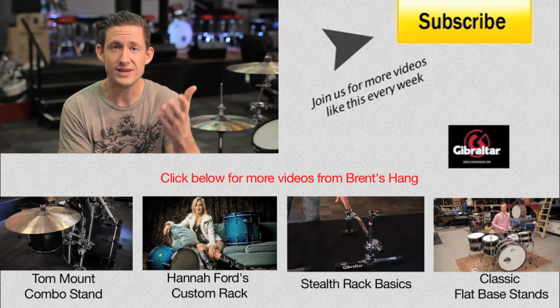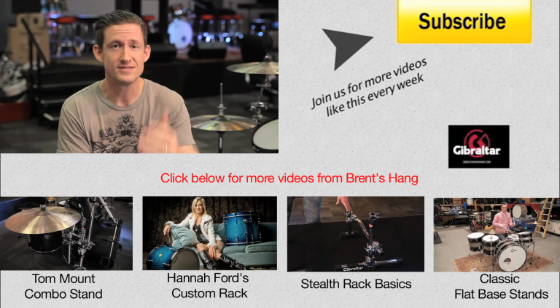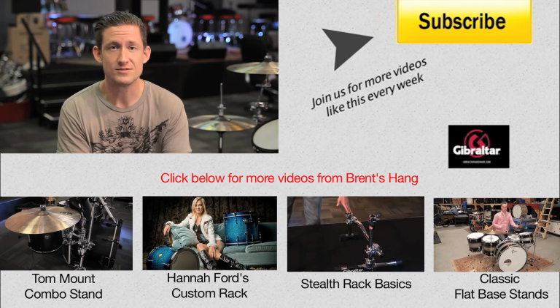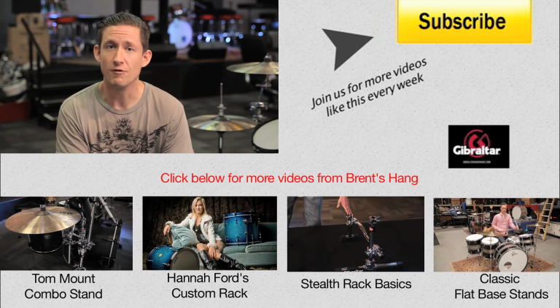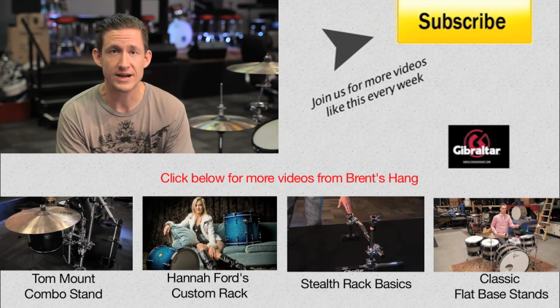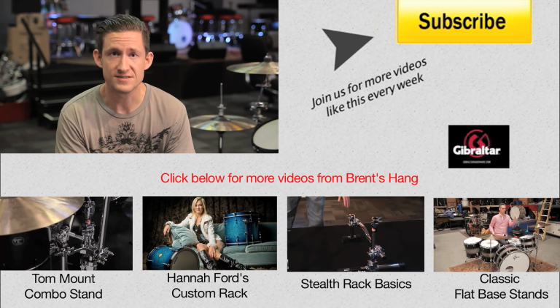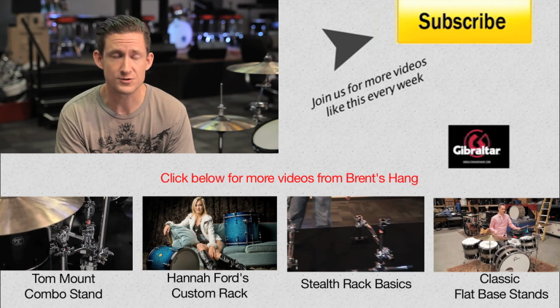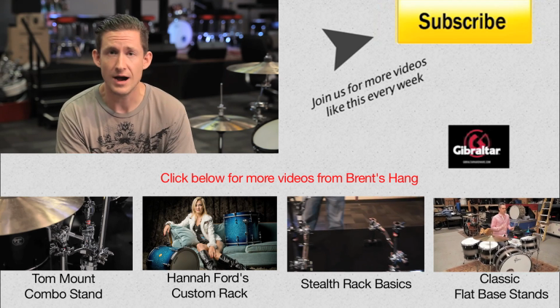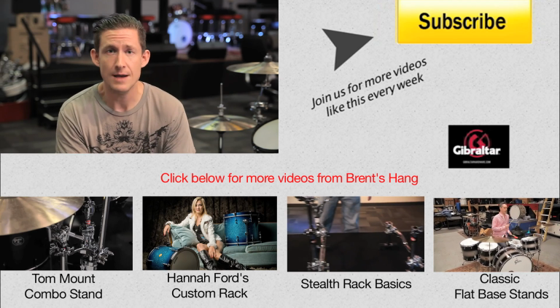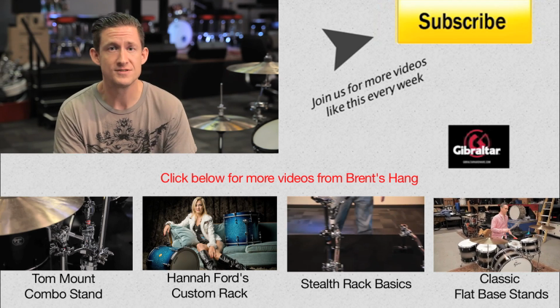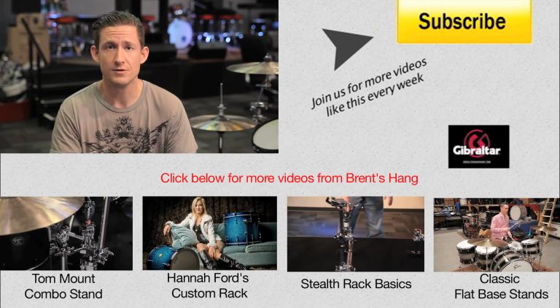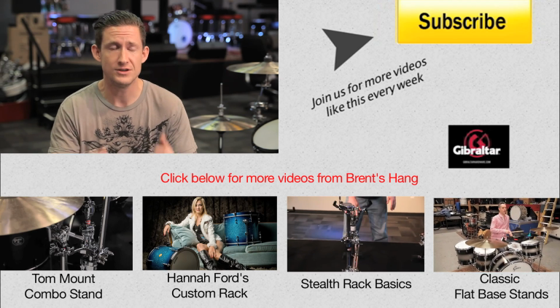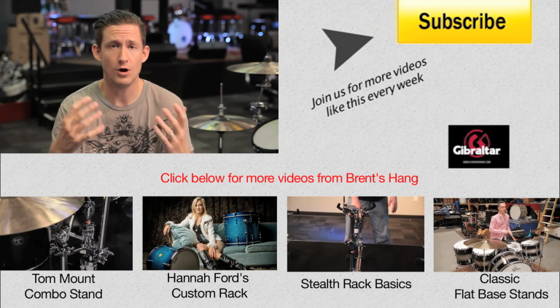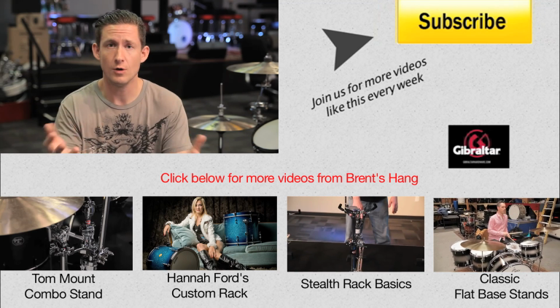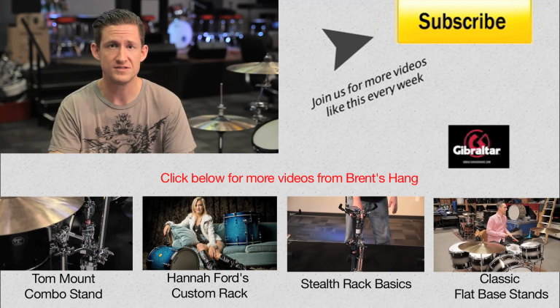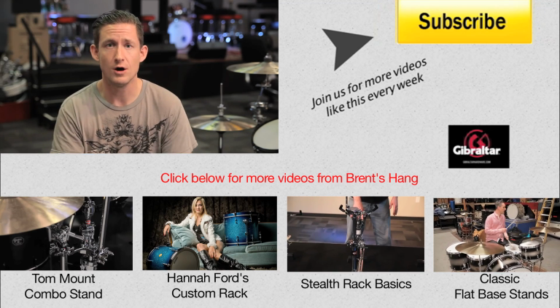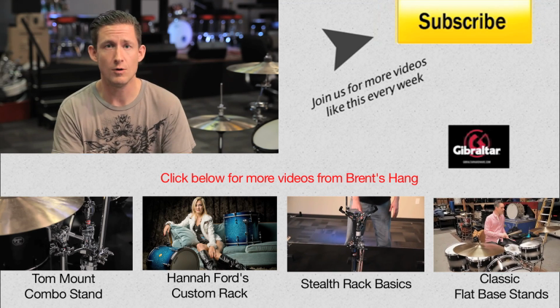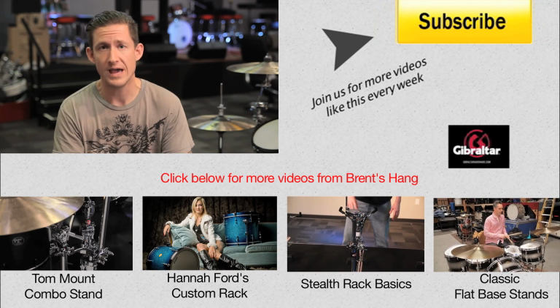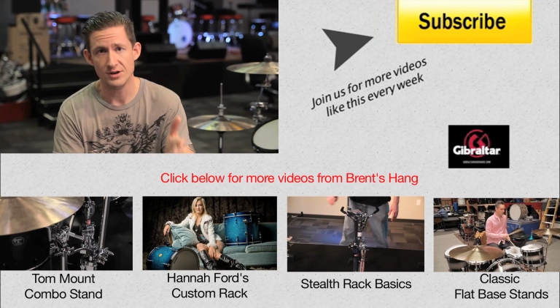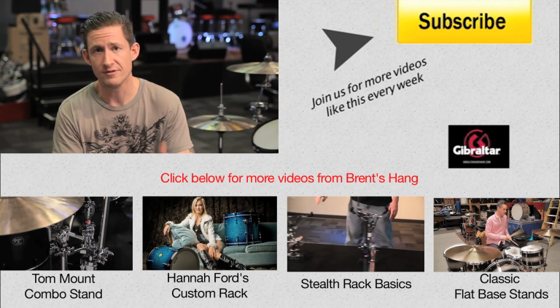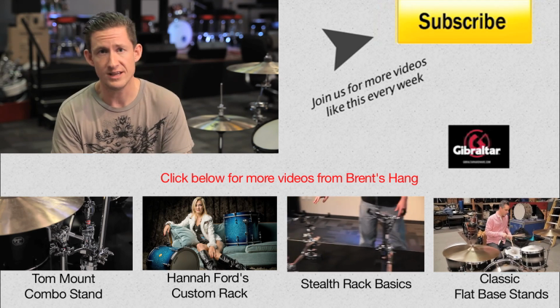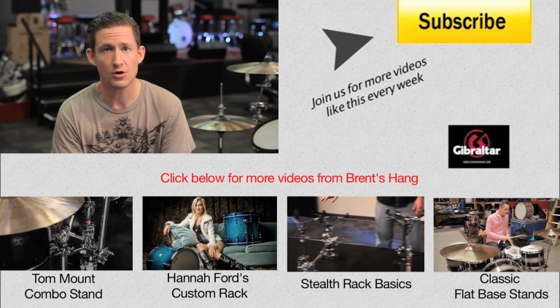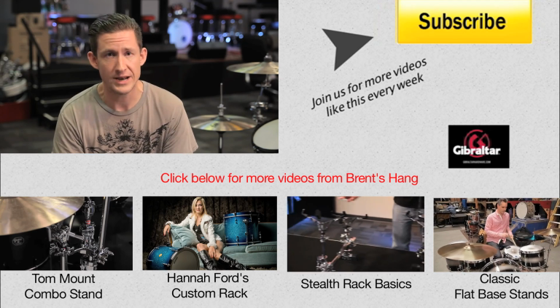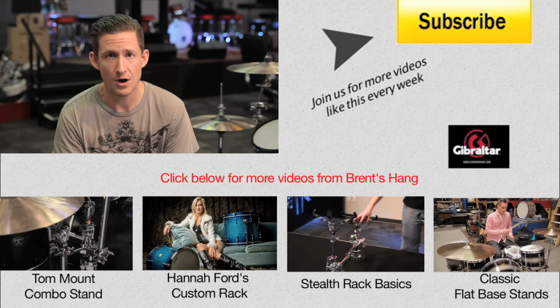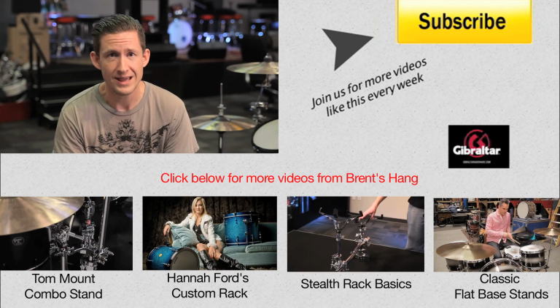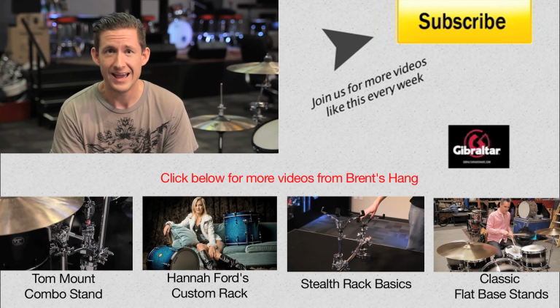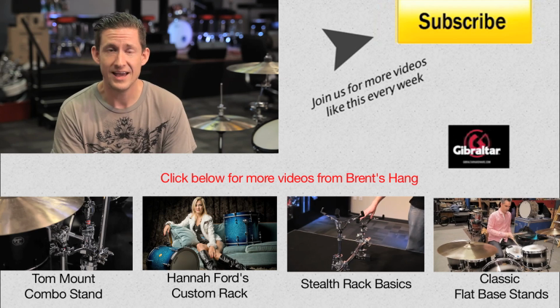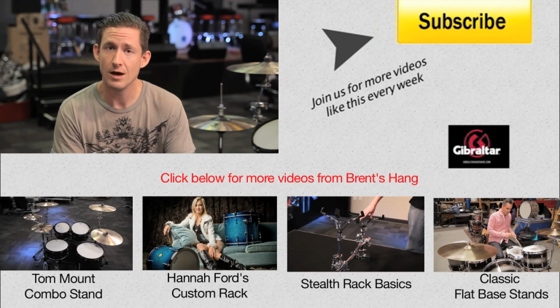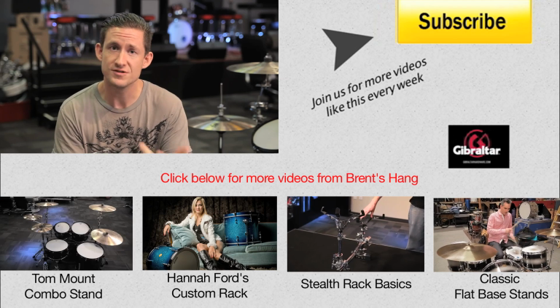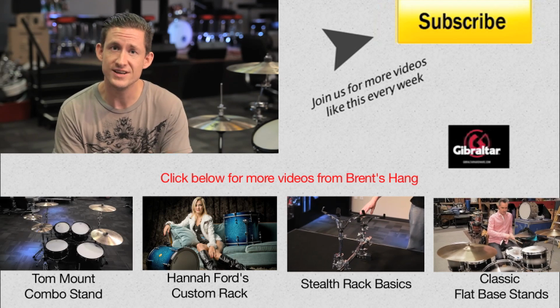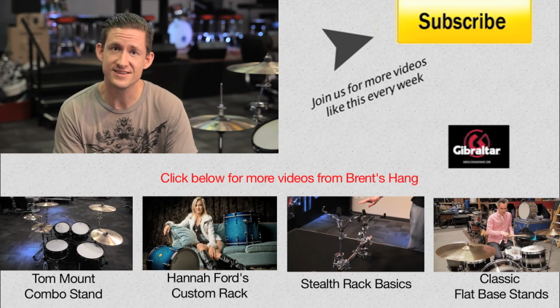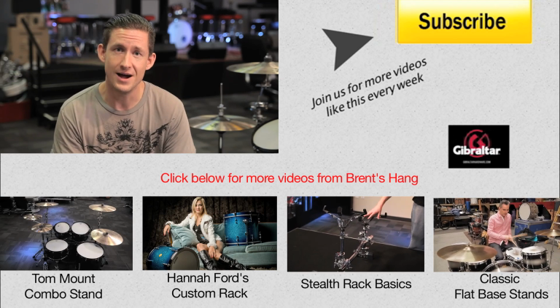Please don't forget to subscribe so that you always know when we have another video coming out. We'll see you next time.